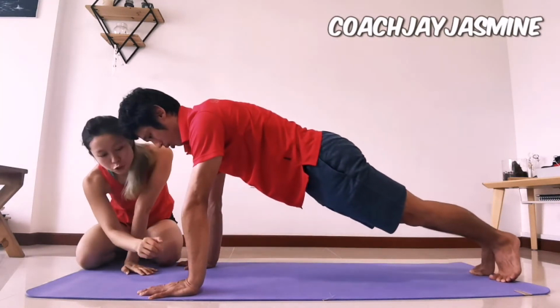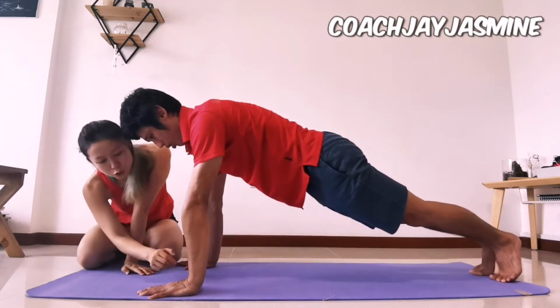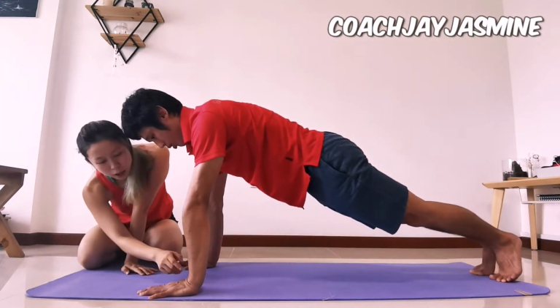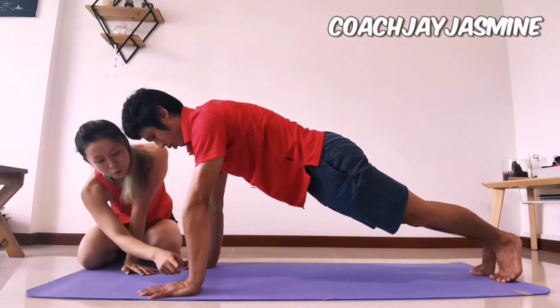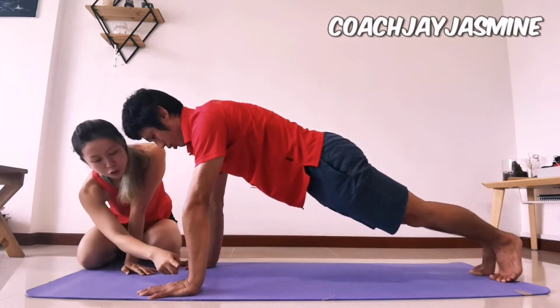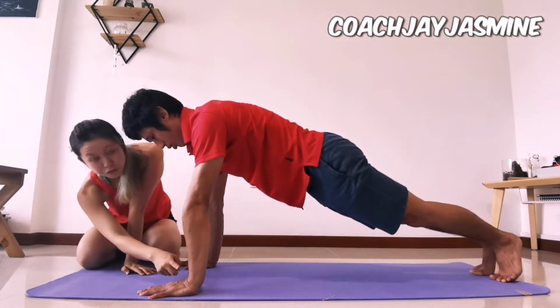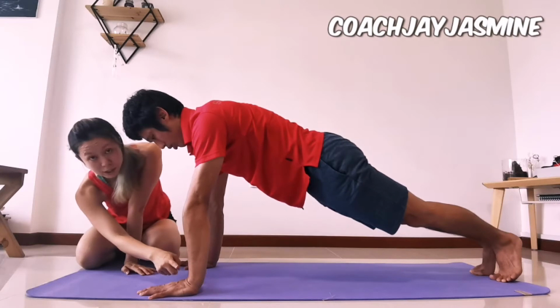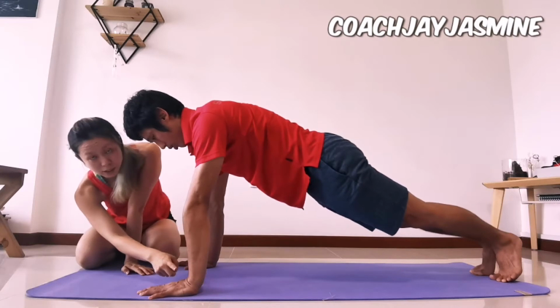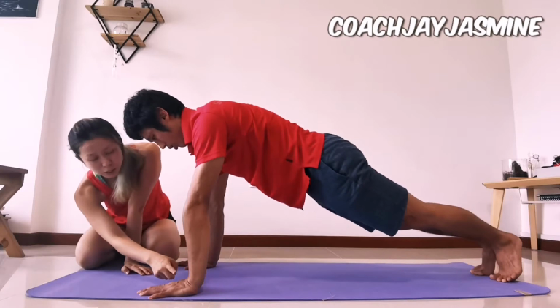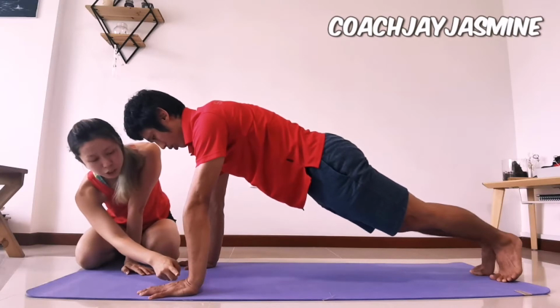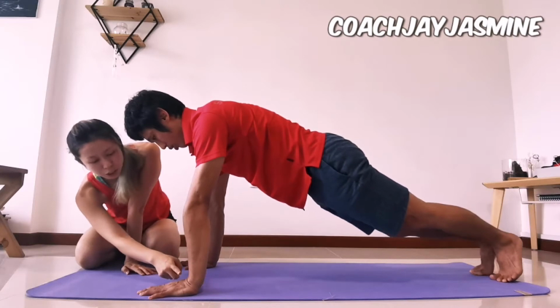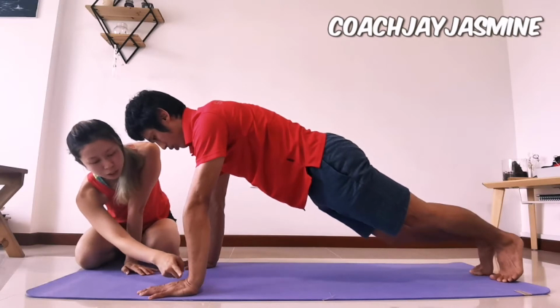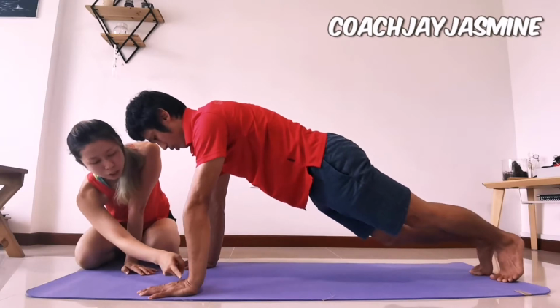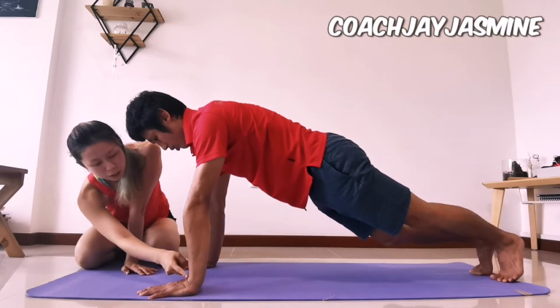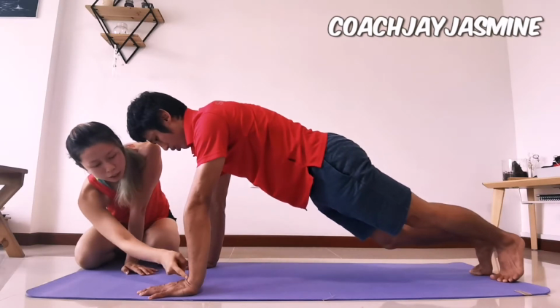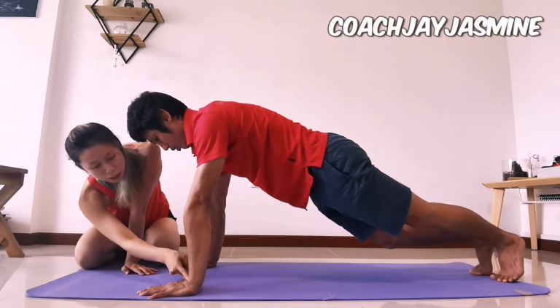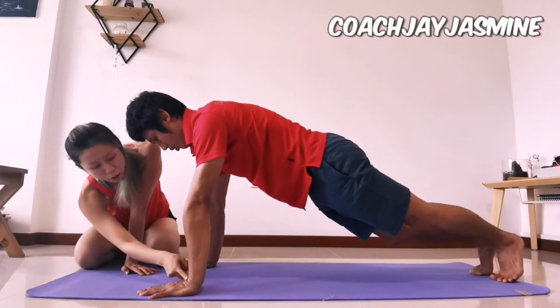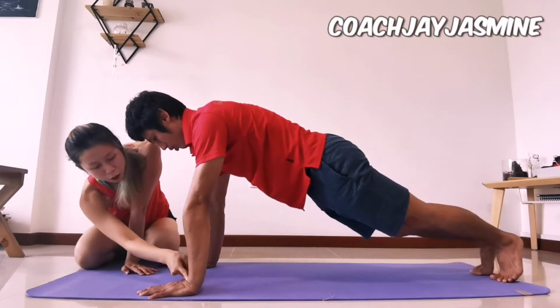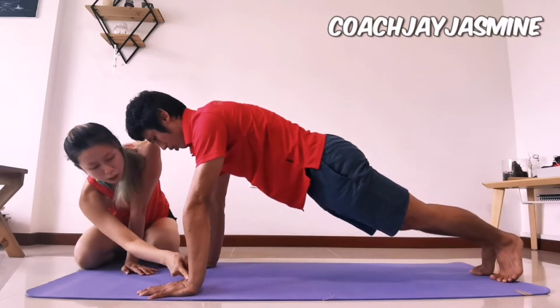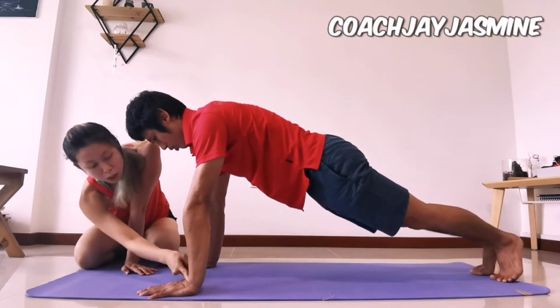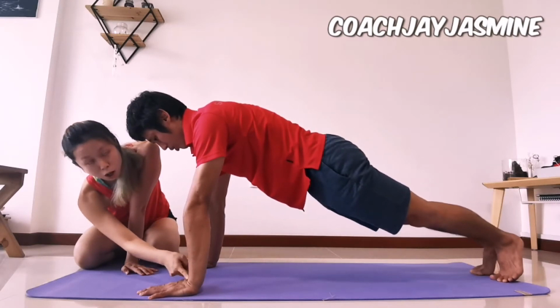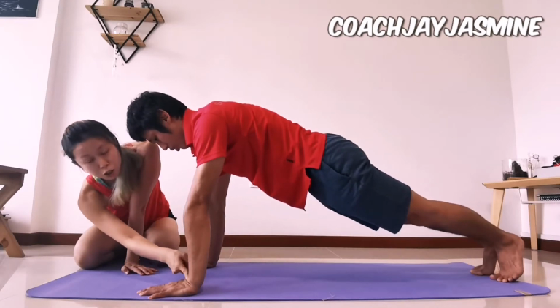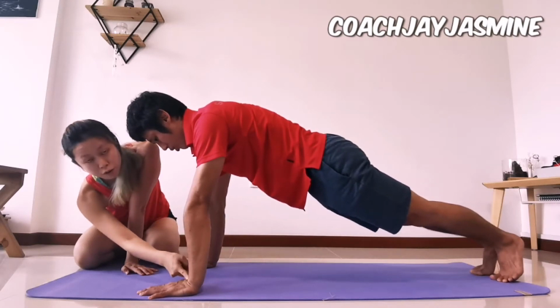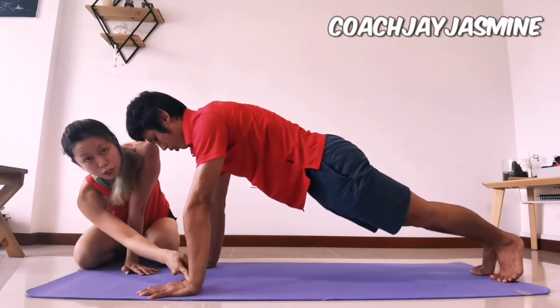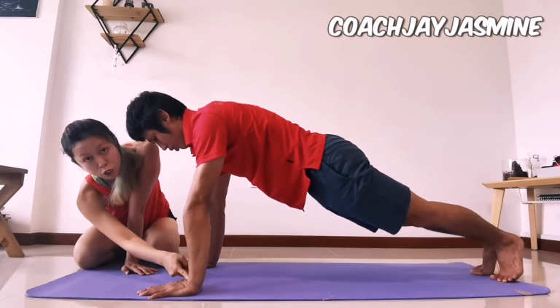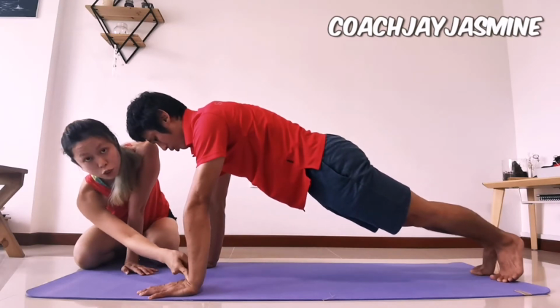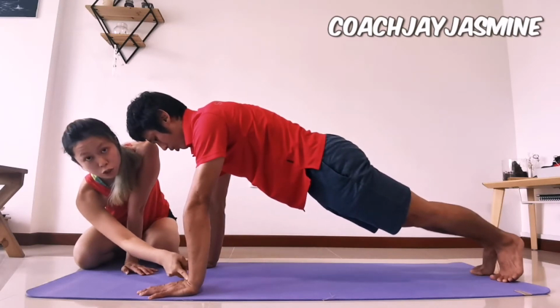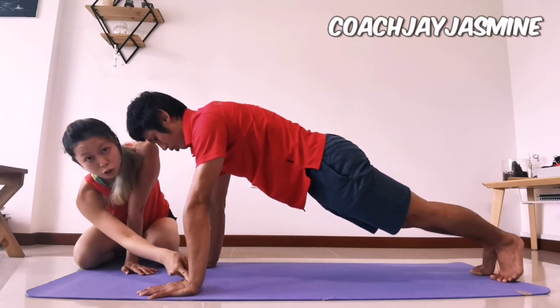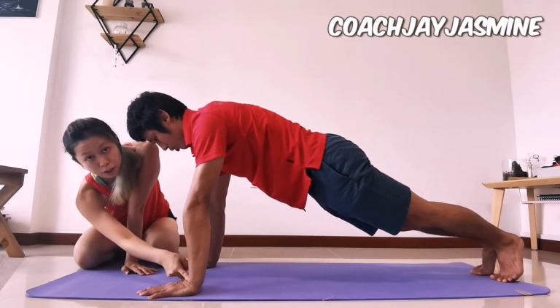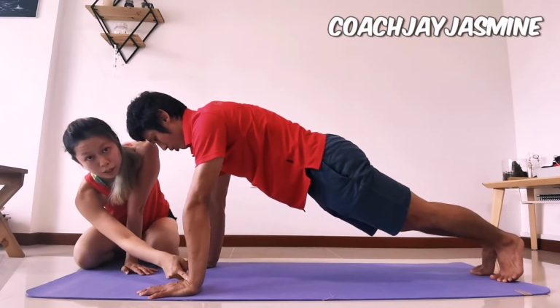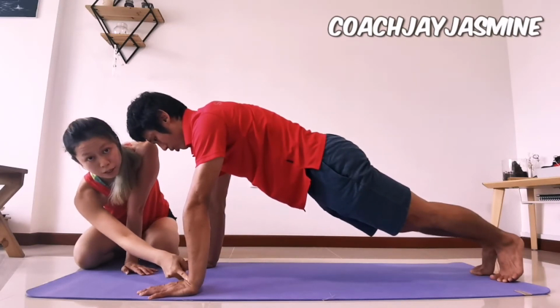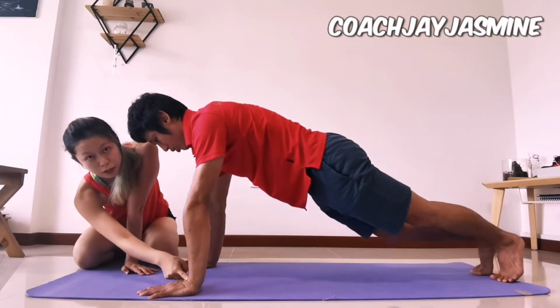If you do not have a good wrist extension, then that will cause a lot of strain into your joint here.